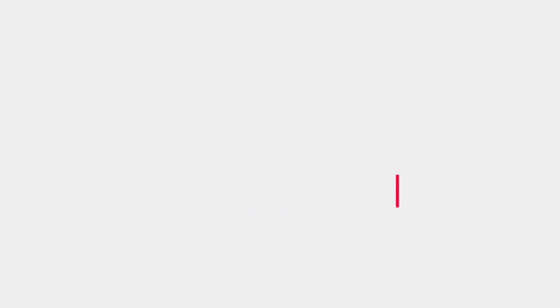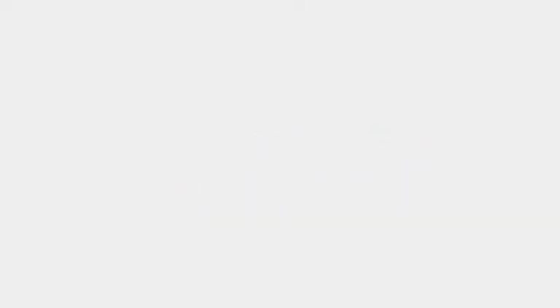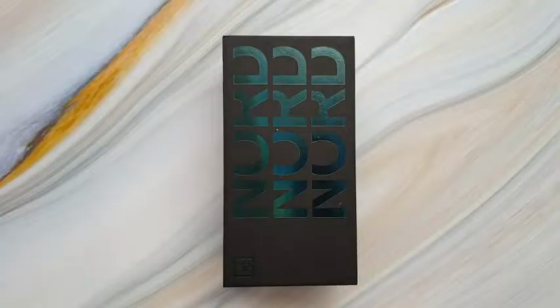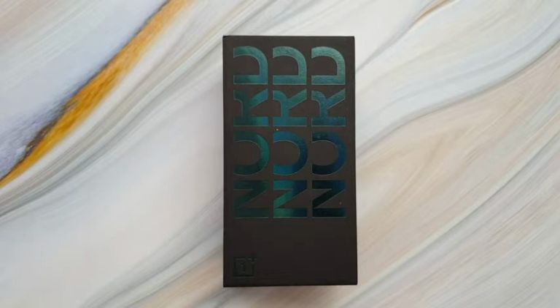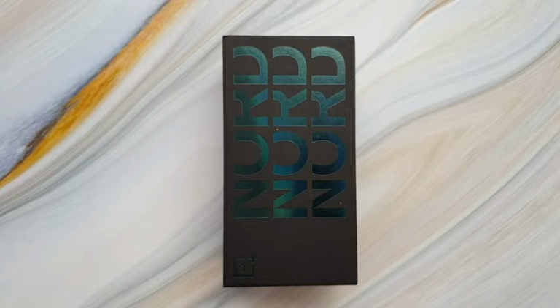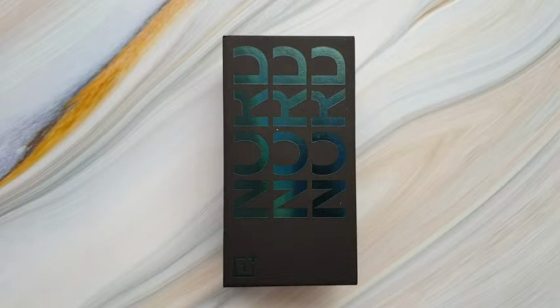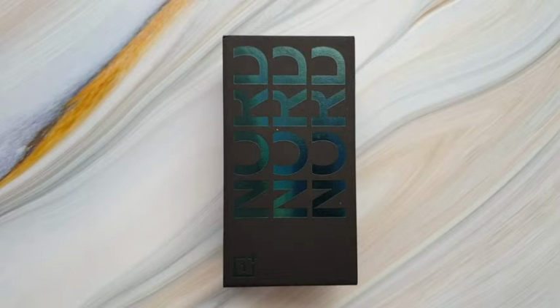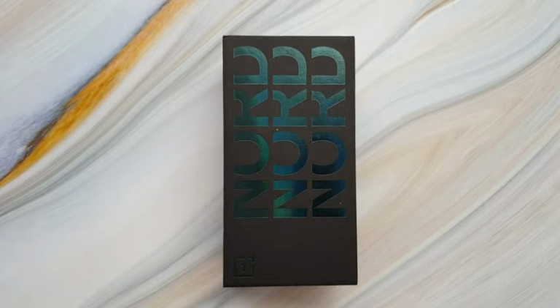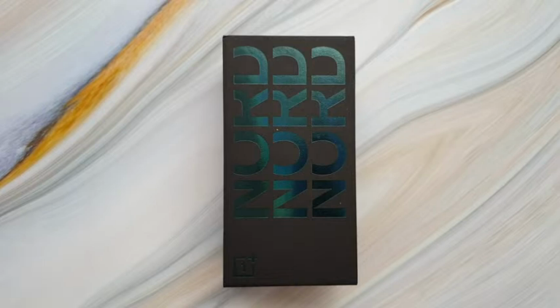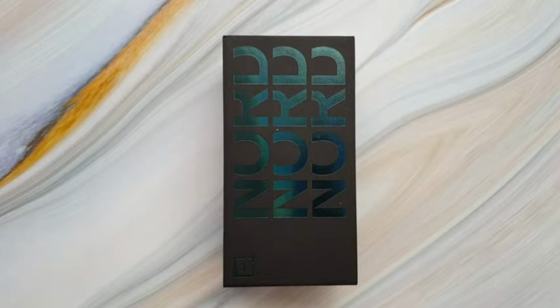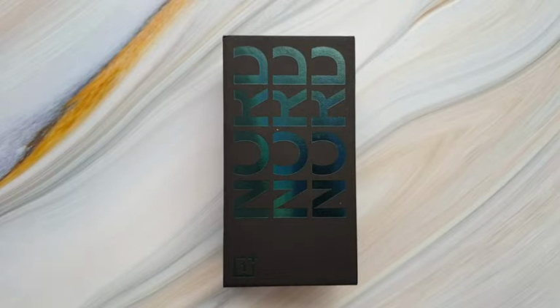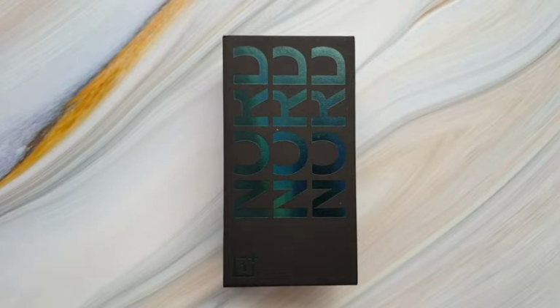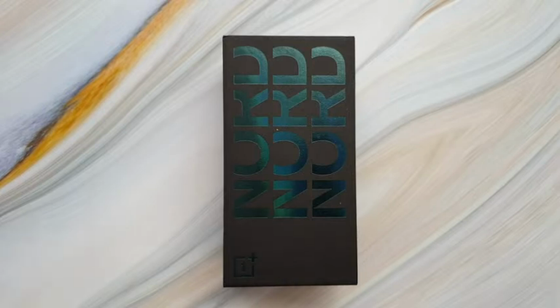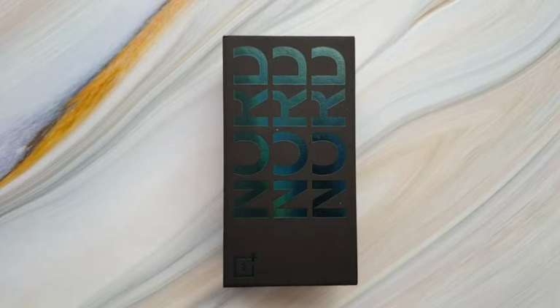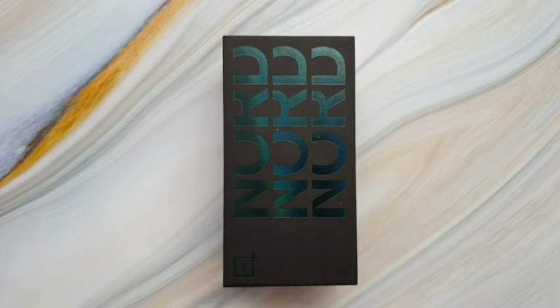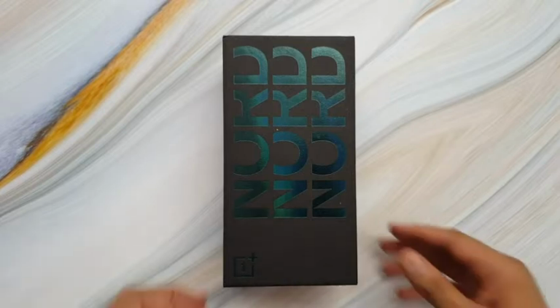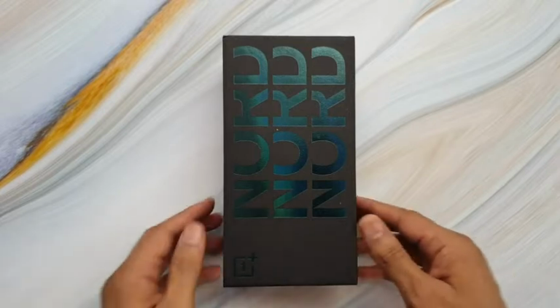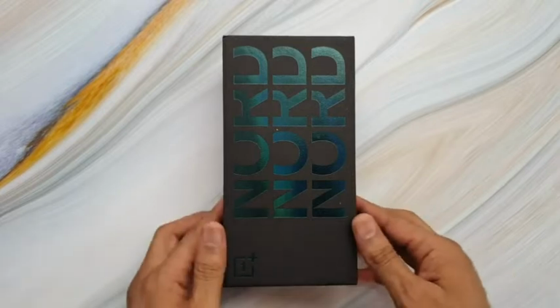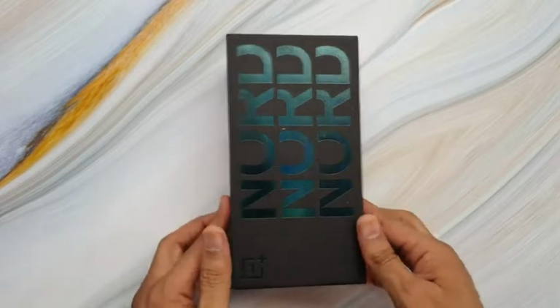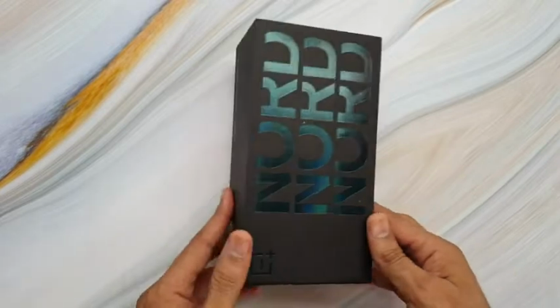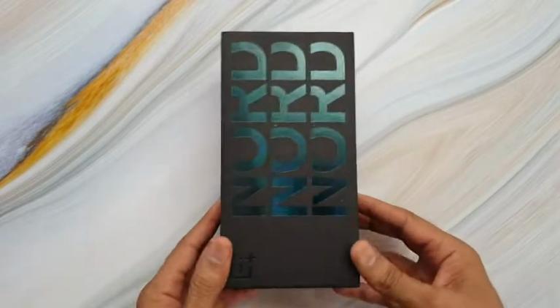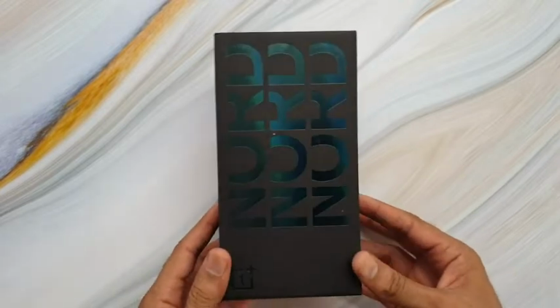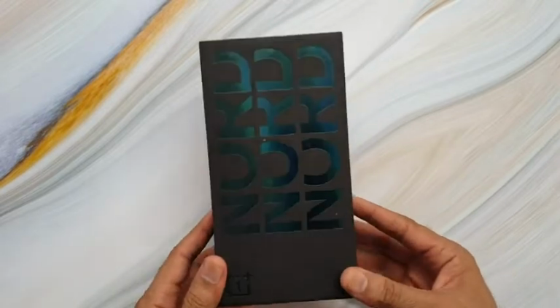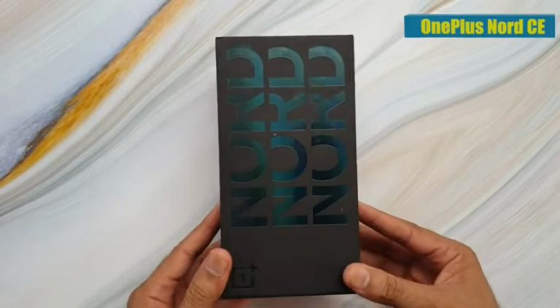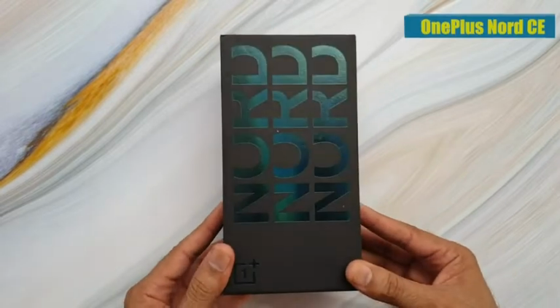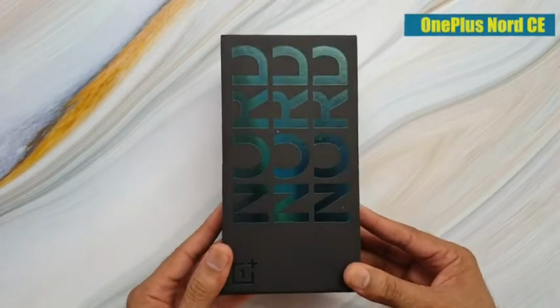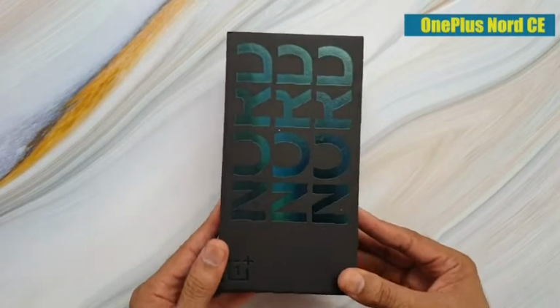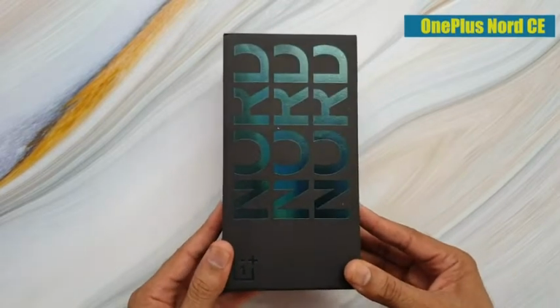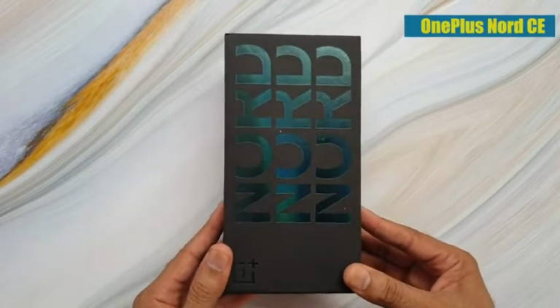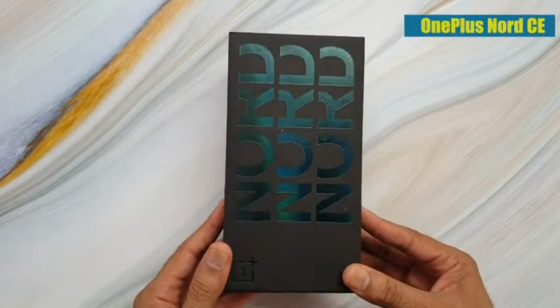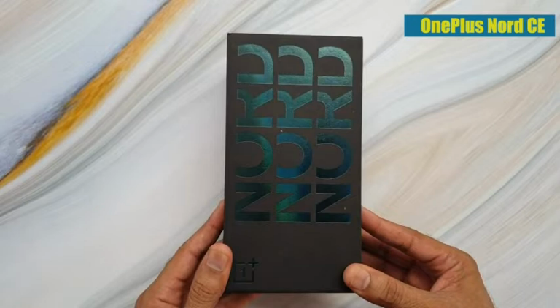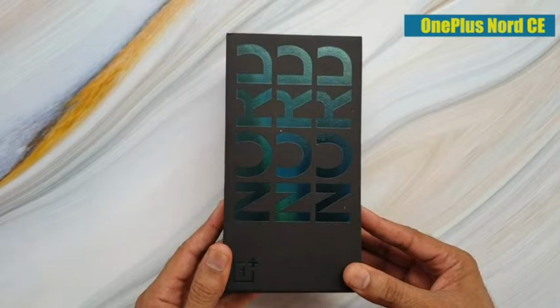Hello friends, today I will show you the box contents of OnePlus Nord CE 5G.